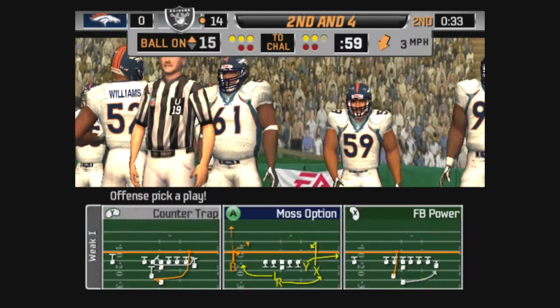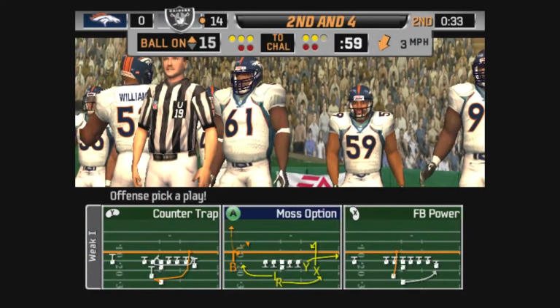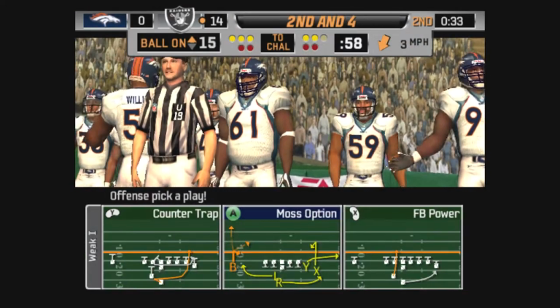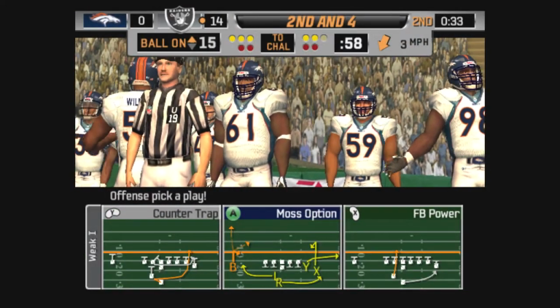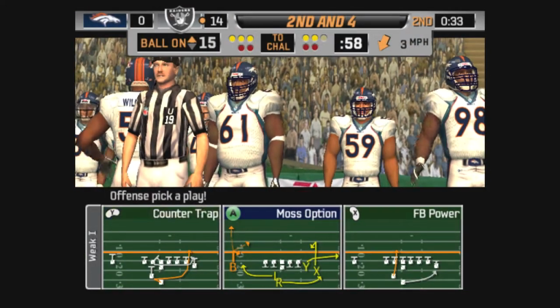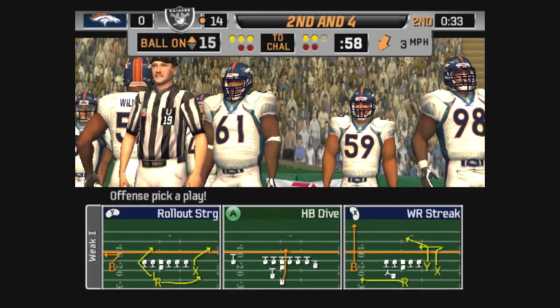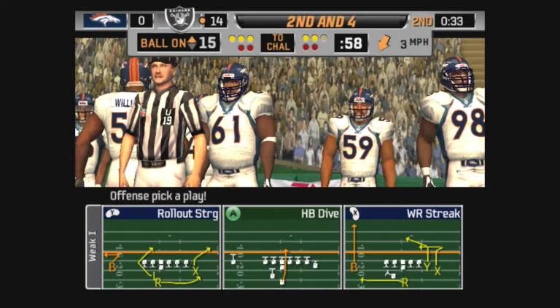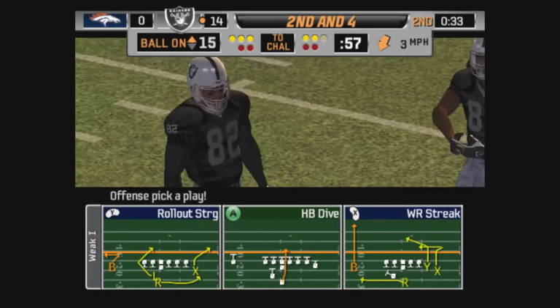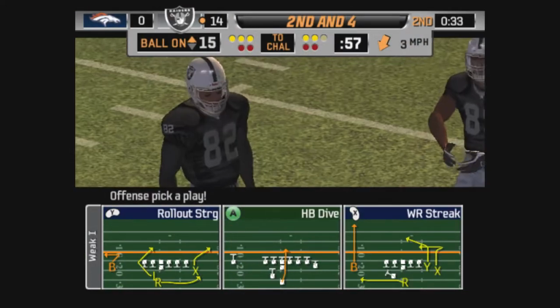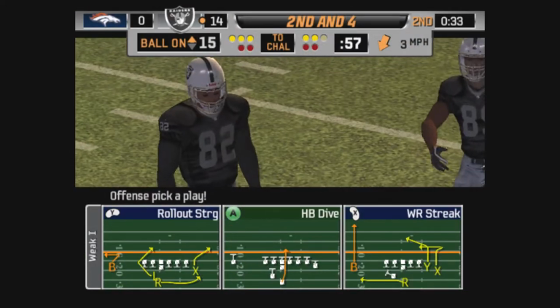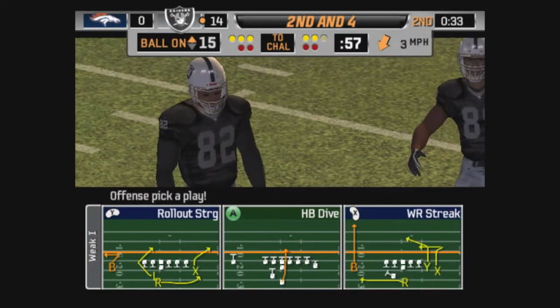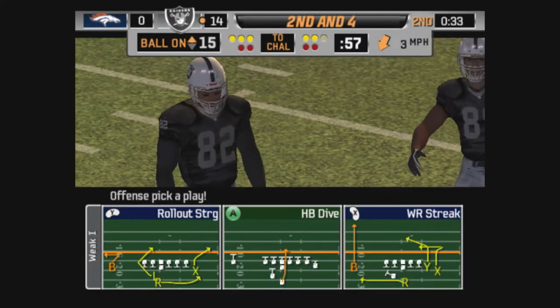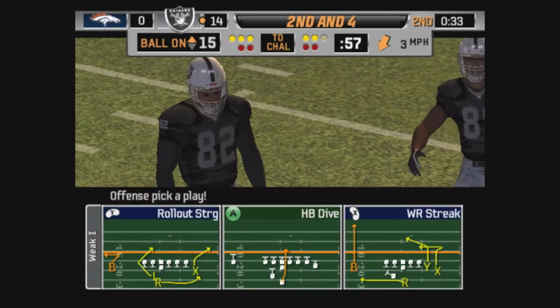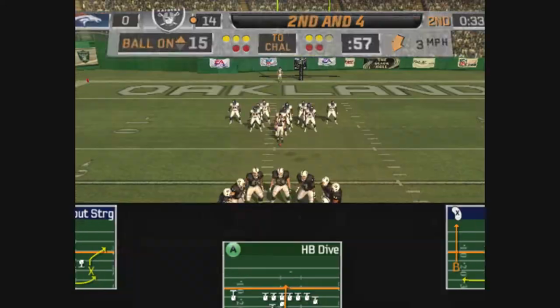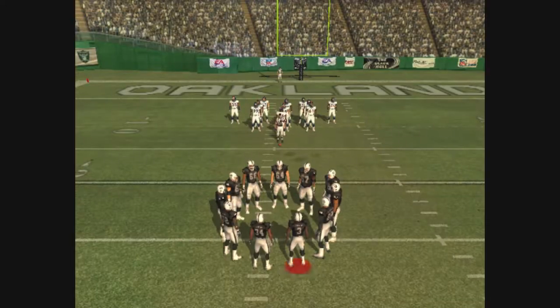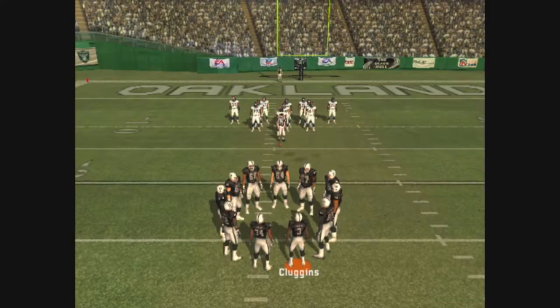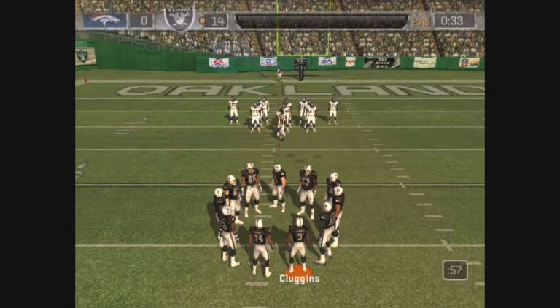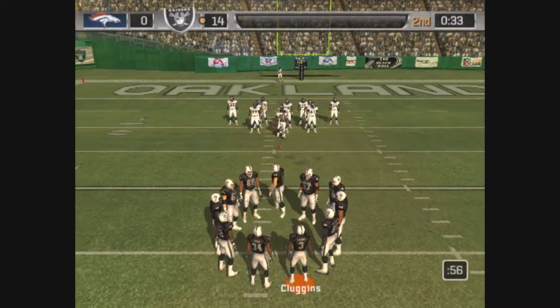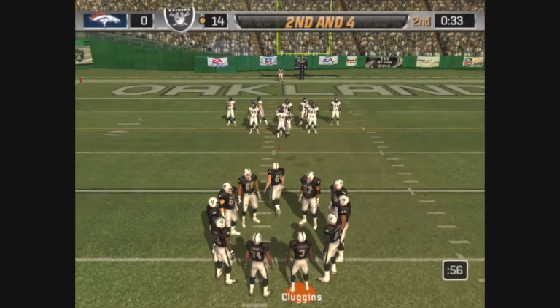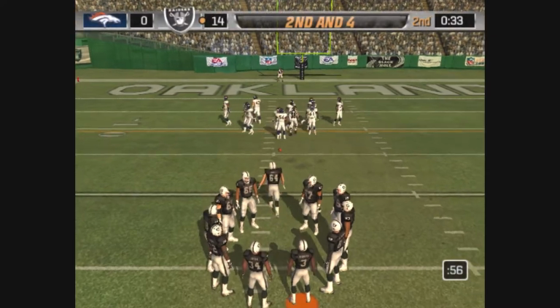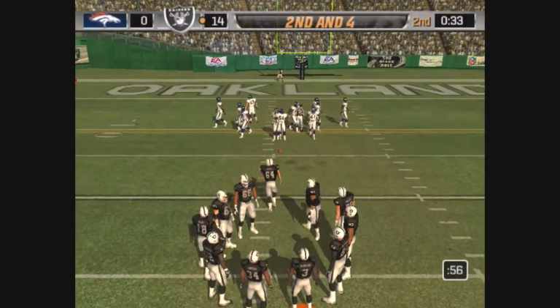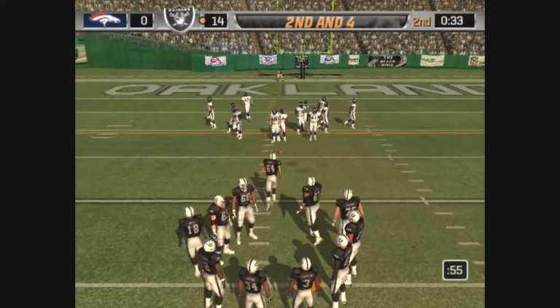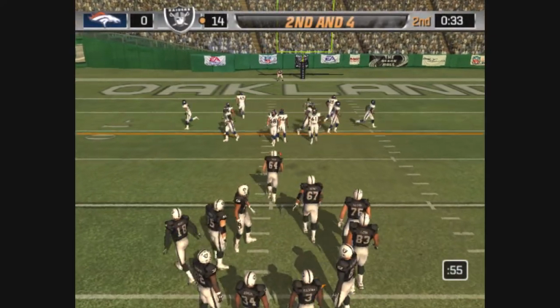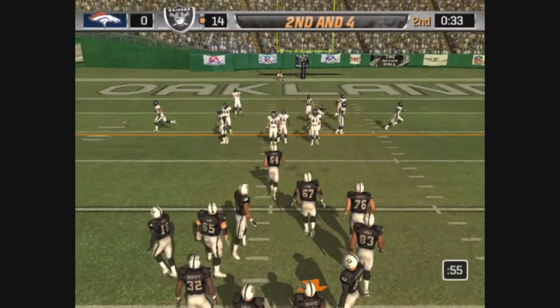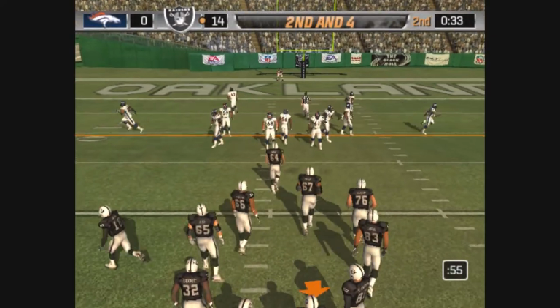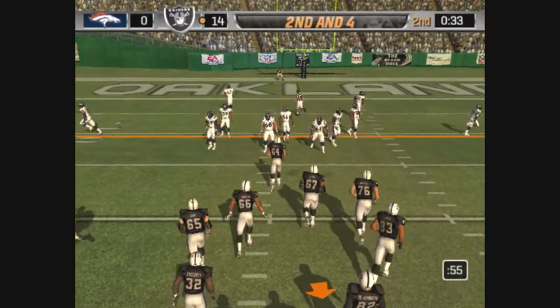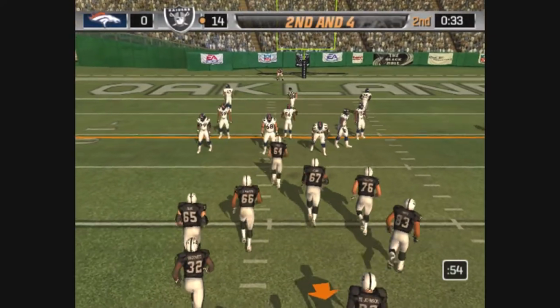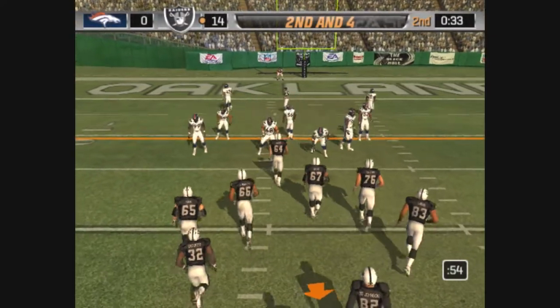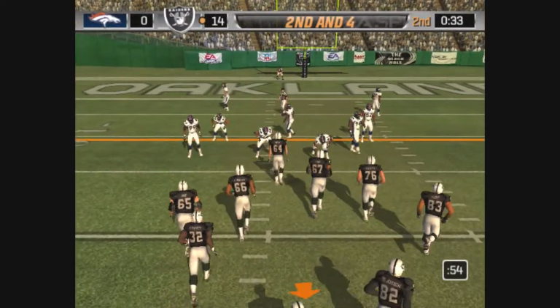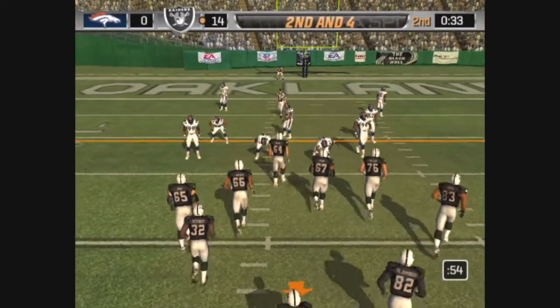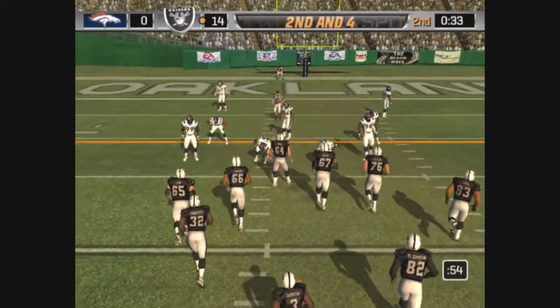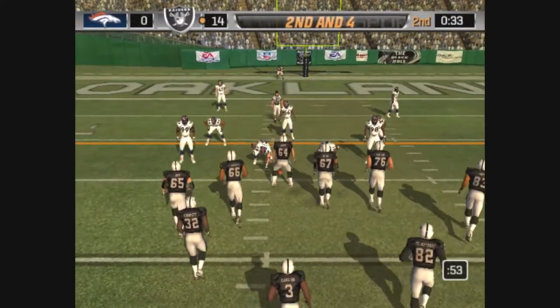Critical situation here. You guys can't make mistakes here in the red zone. Run this play and pick up some solid yardage.